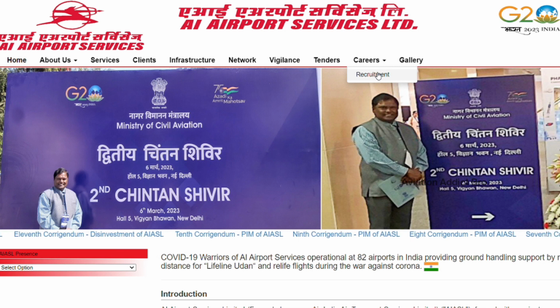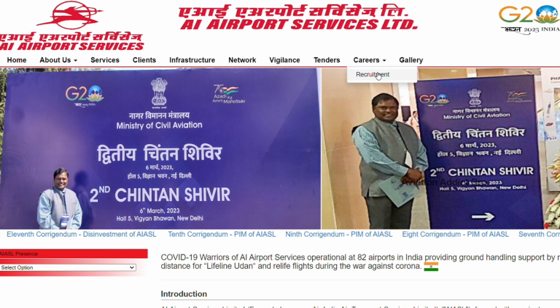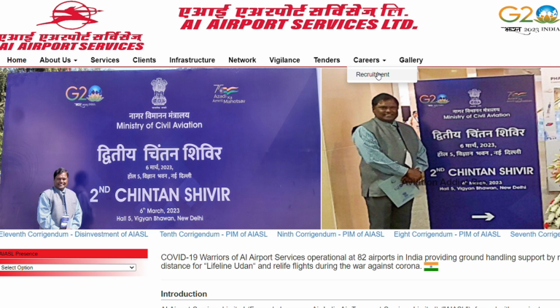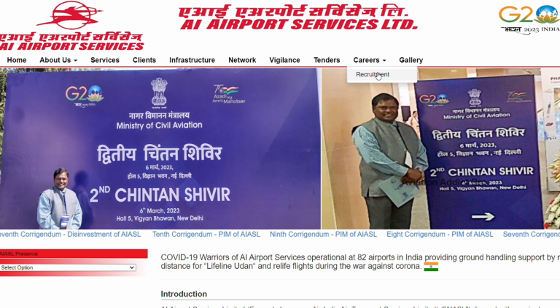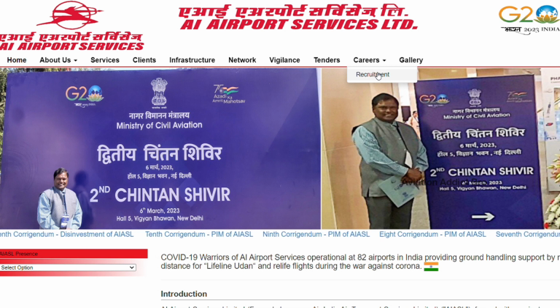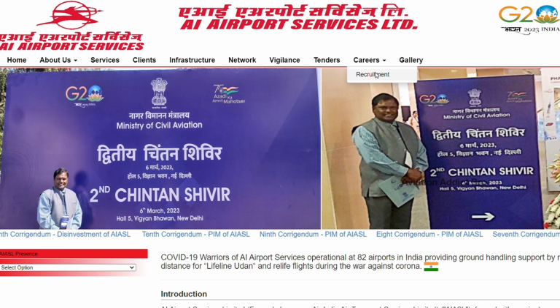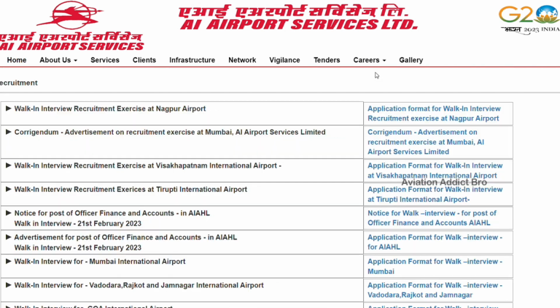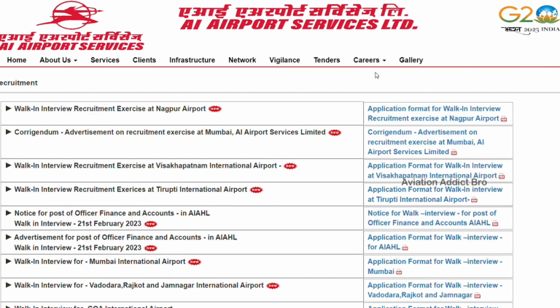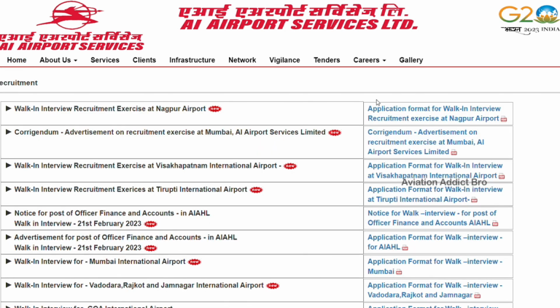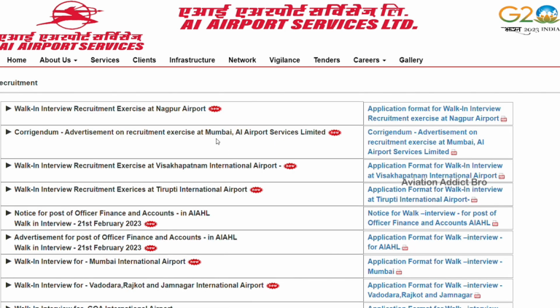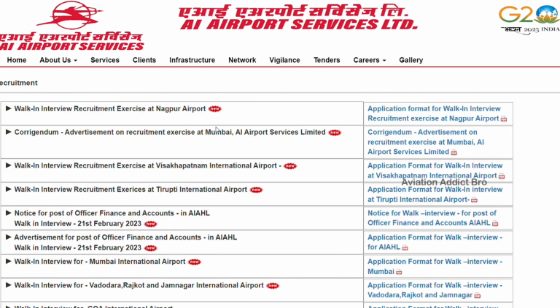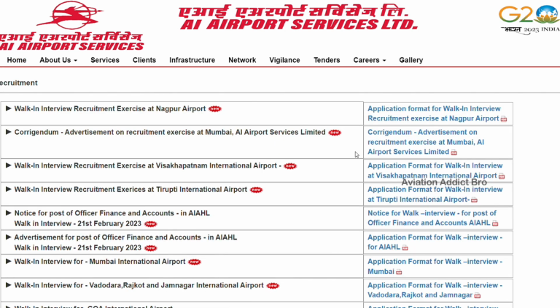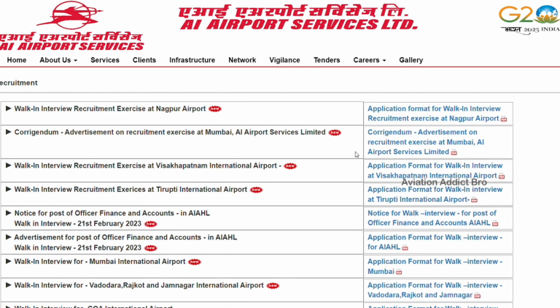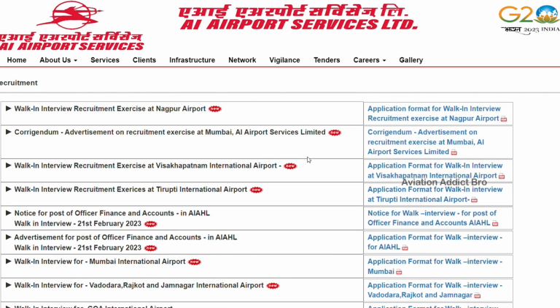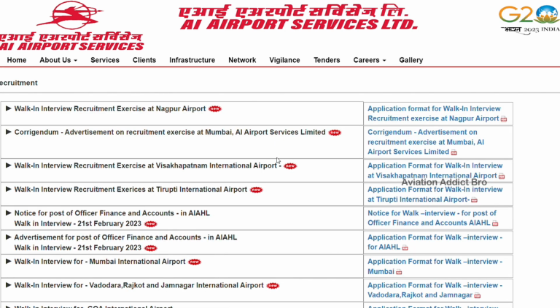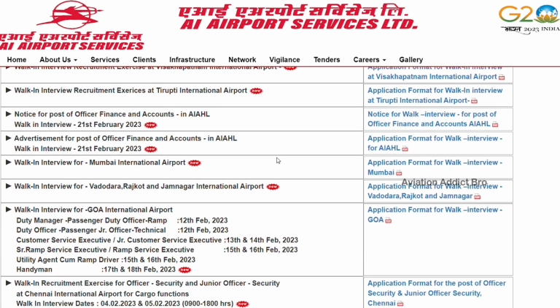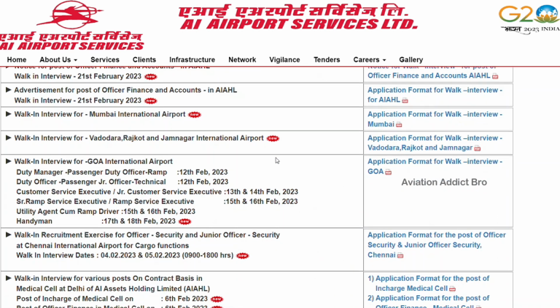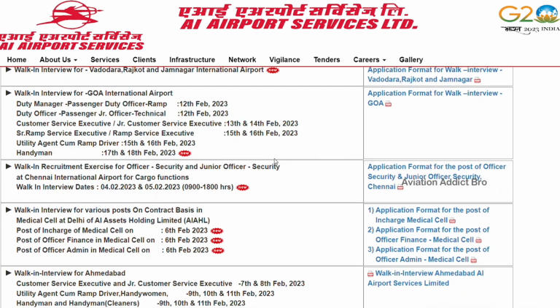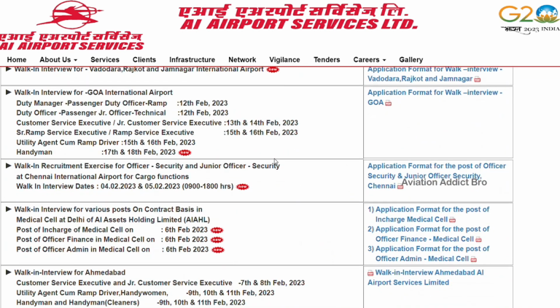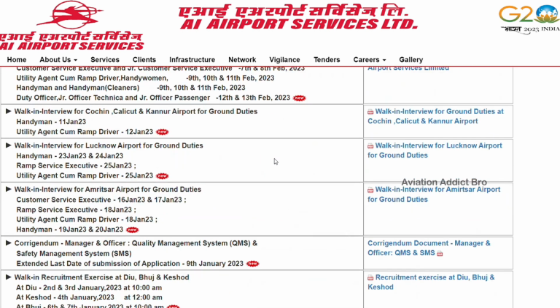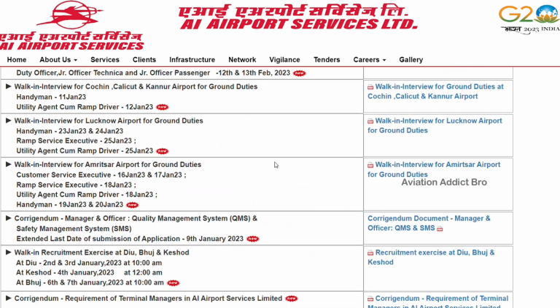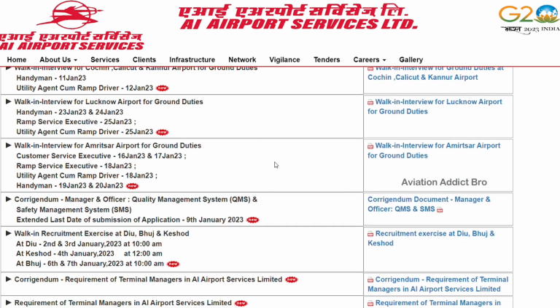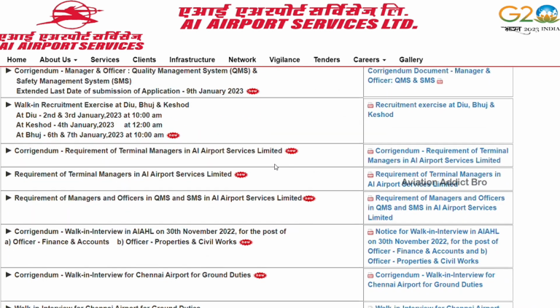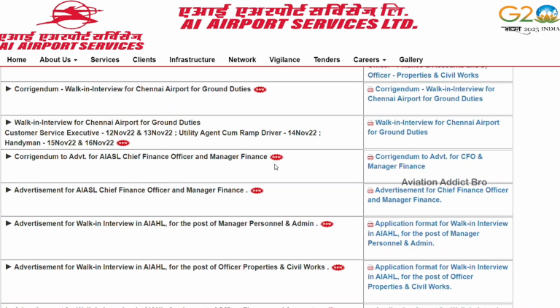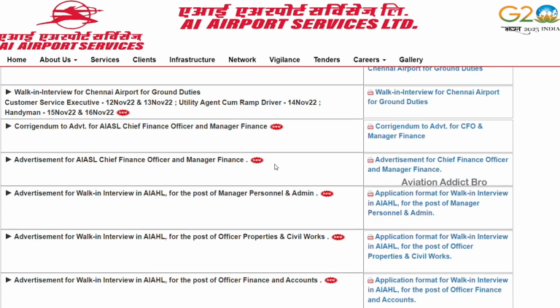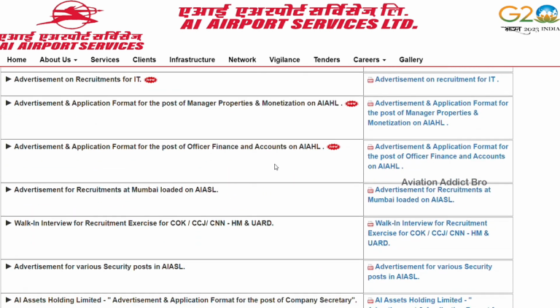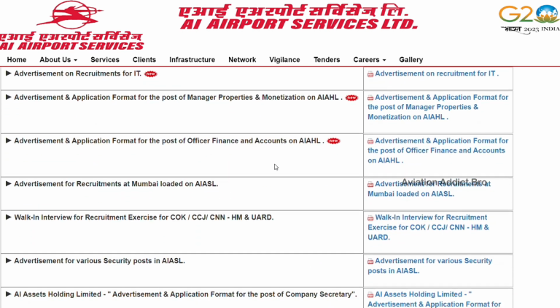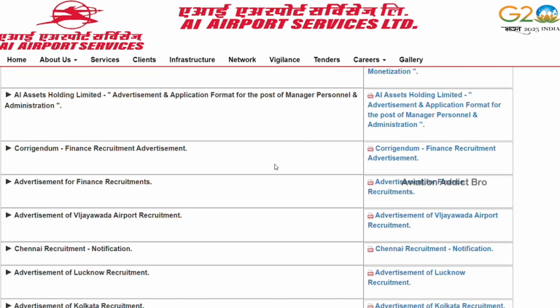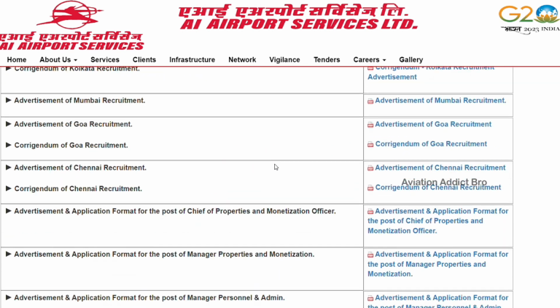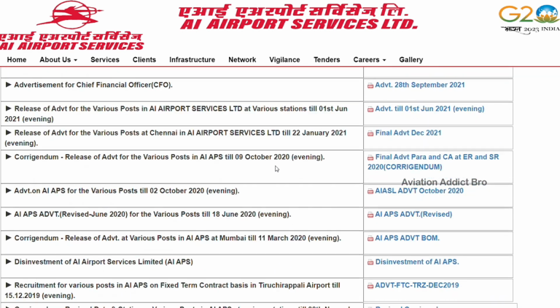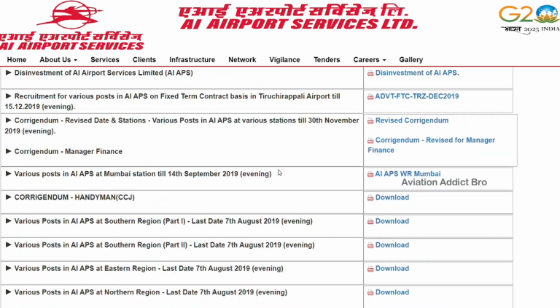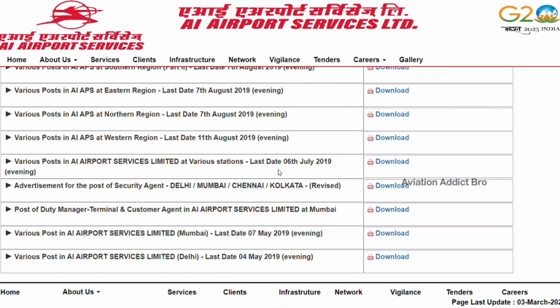If you click on that, you will see a lot of job openings.